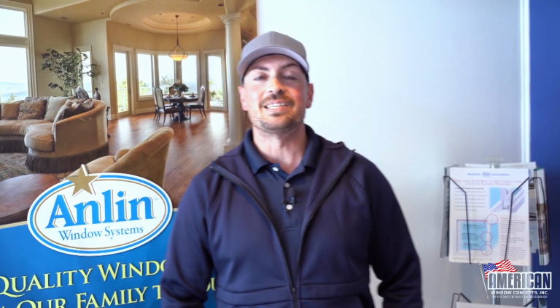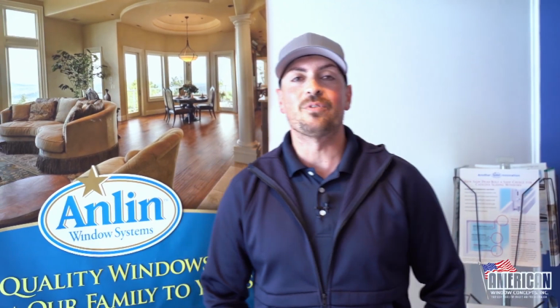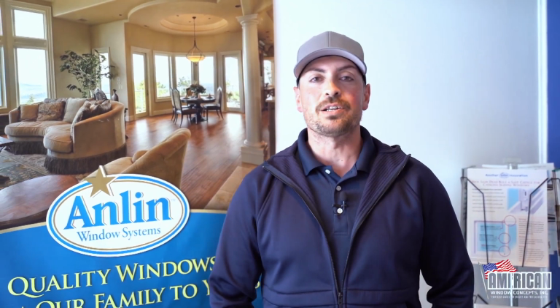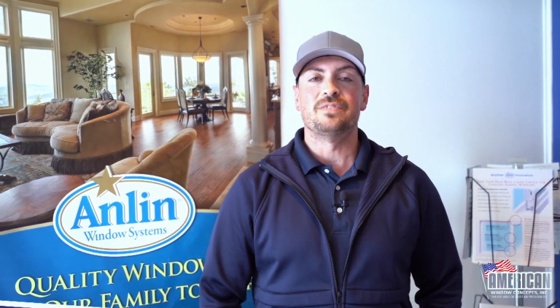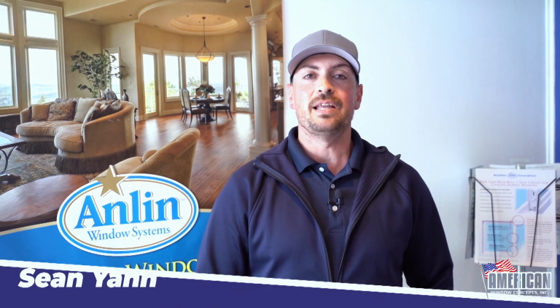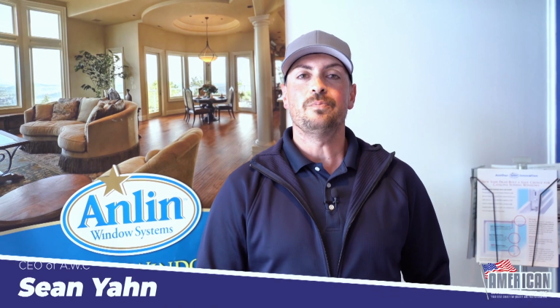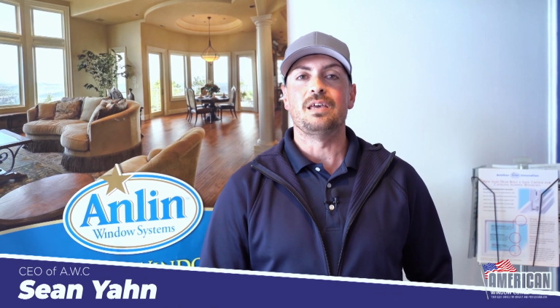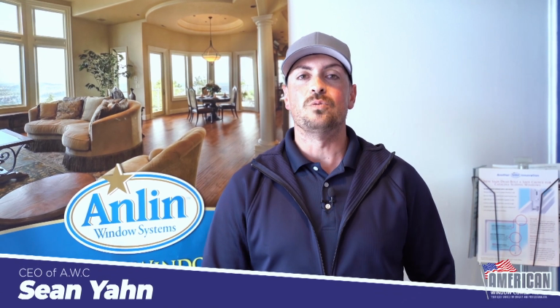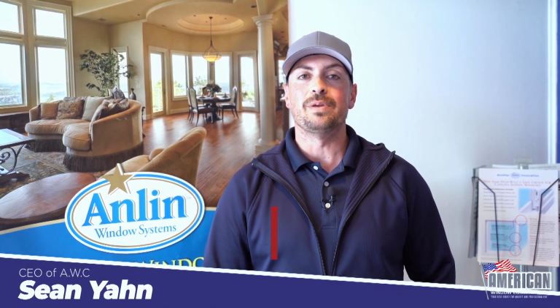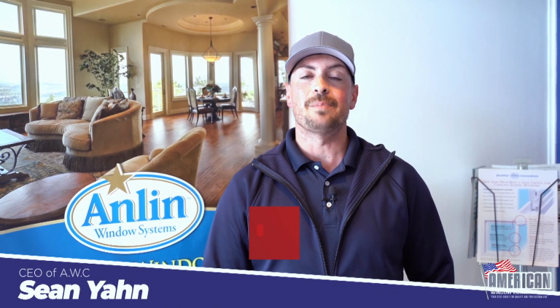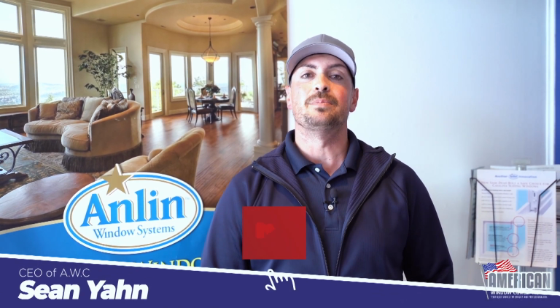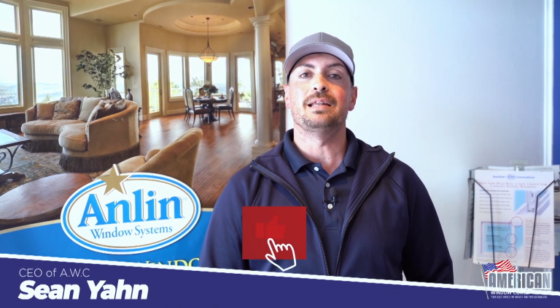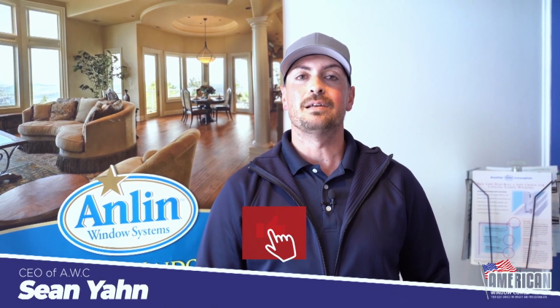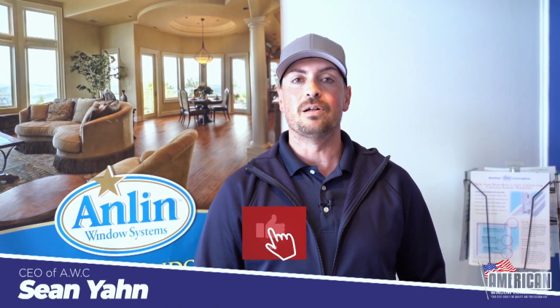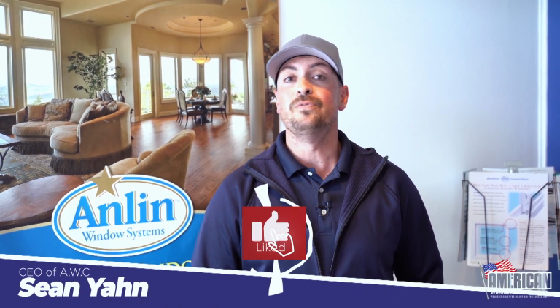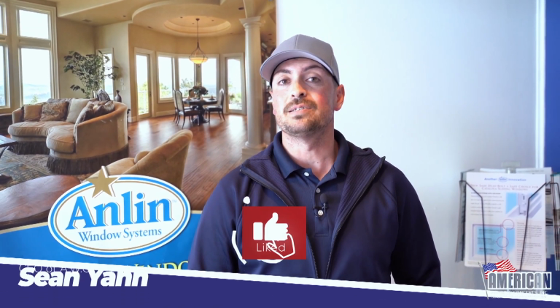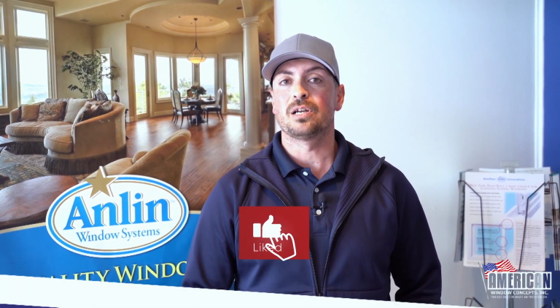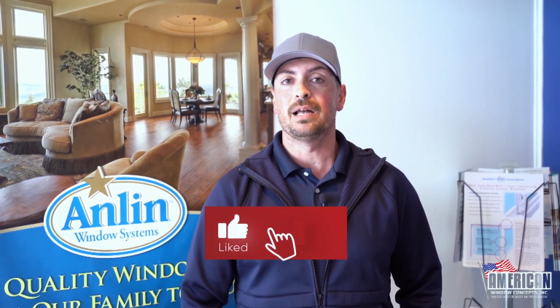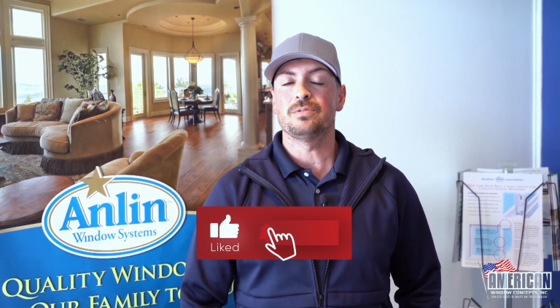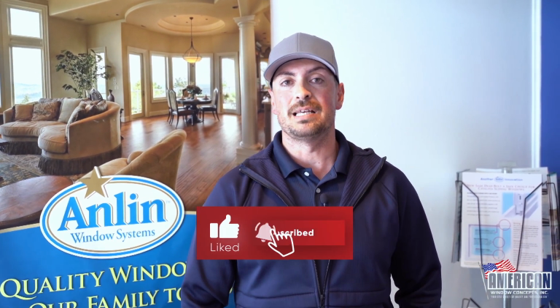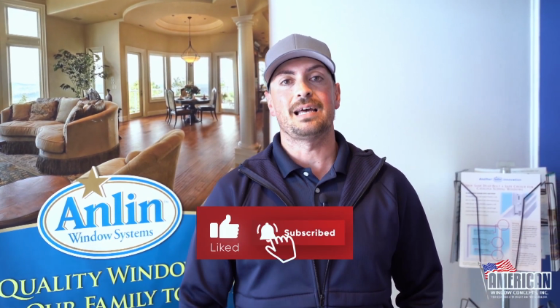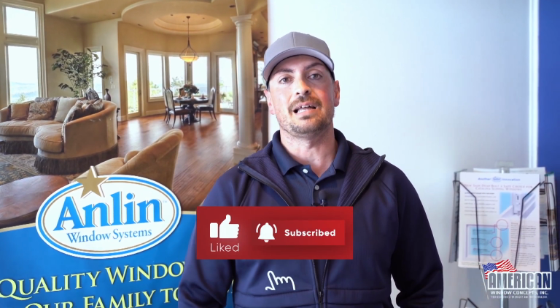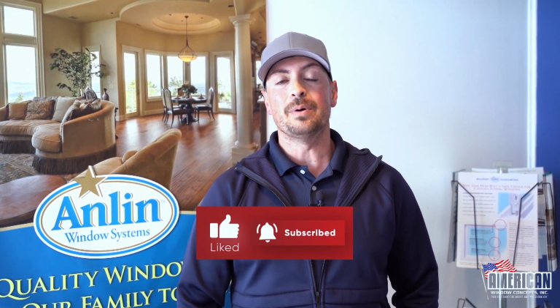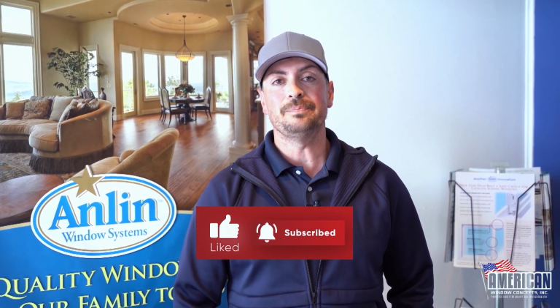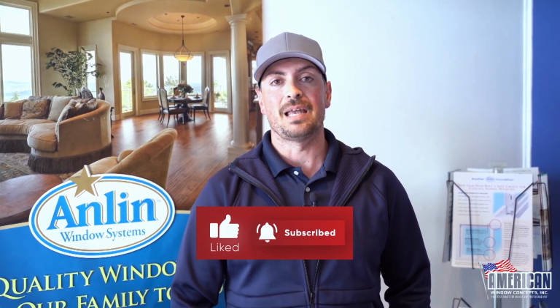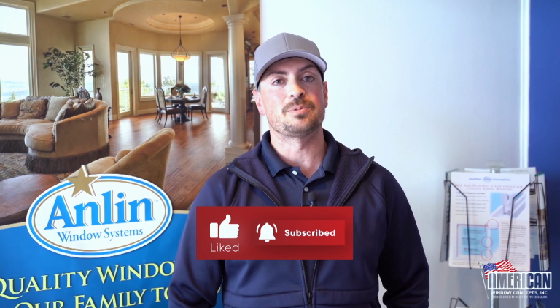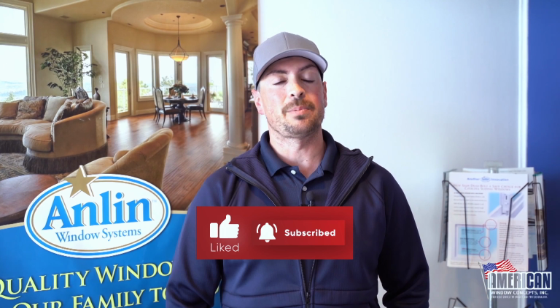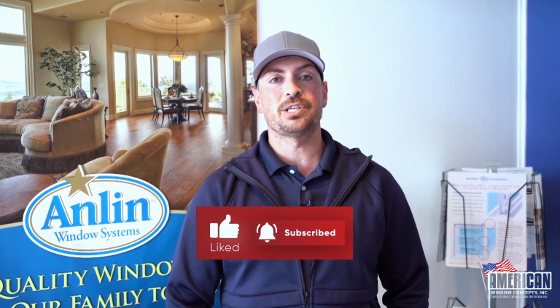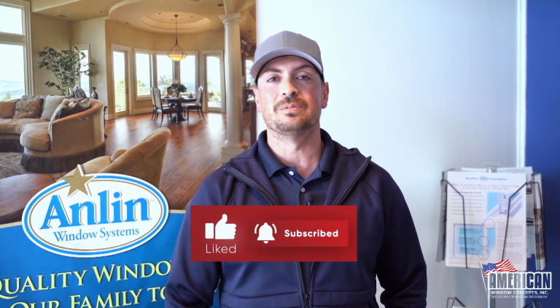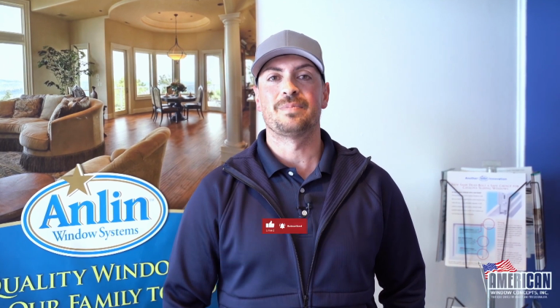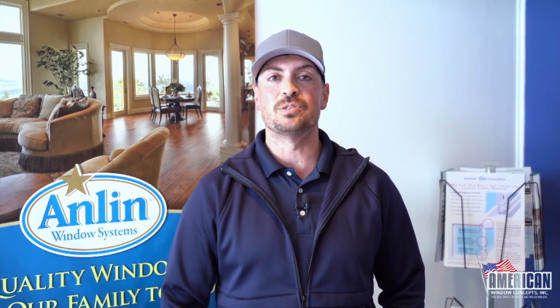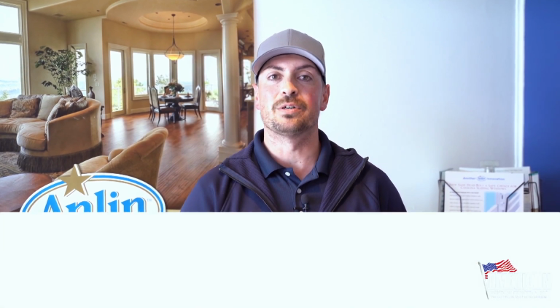Thanks again for watching this video. If you want to be kept updated on new videos that are coming out, just hit that like button and subscribe to the channel. Thank you so much.